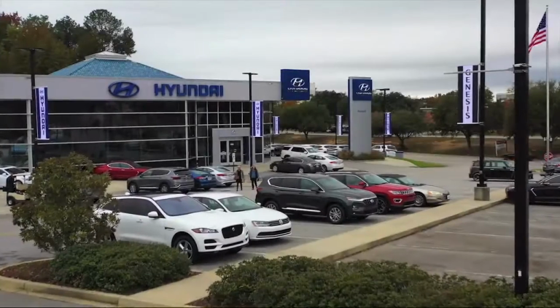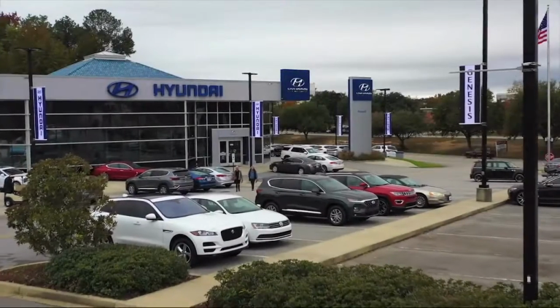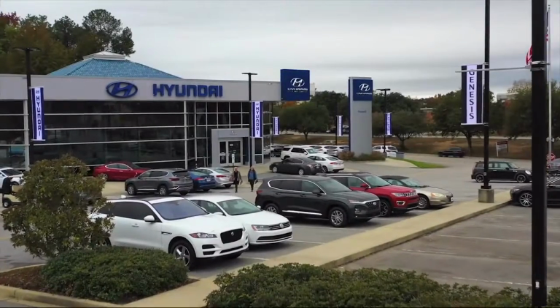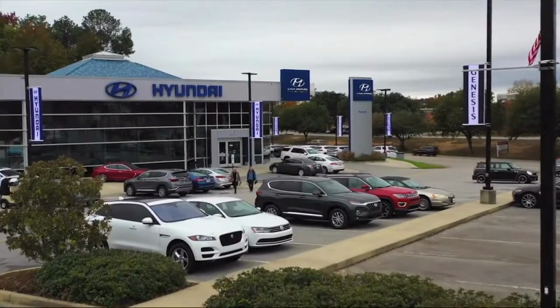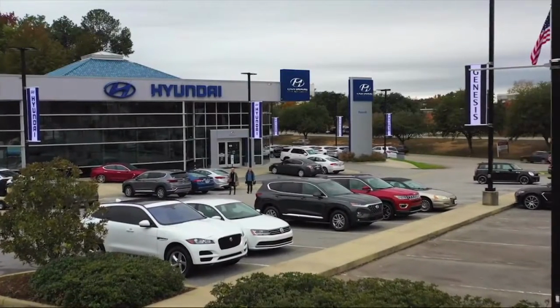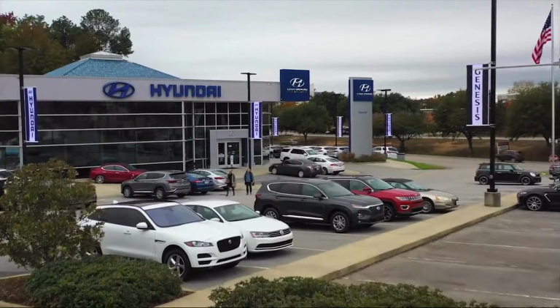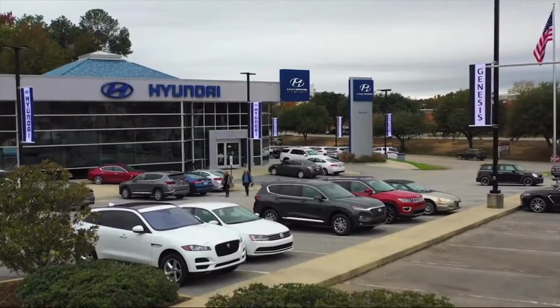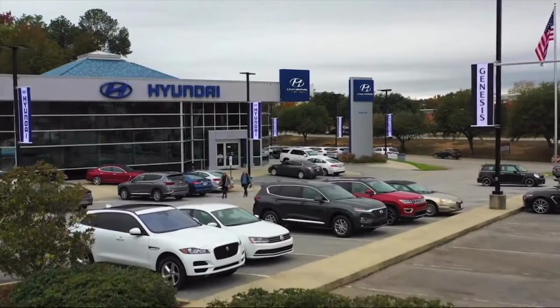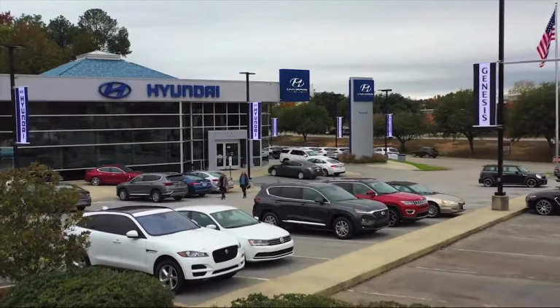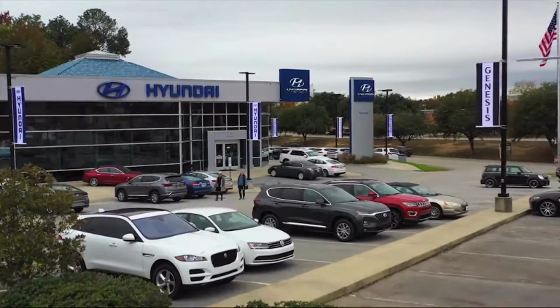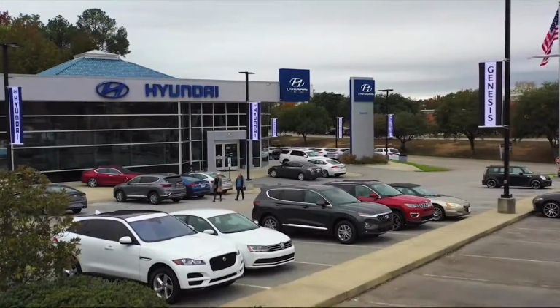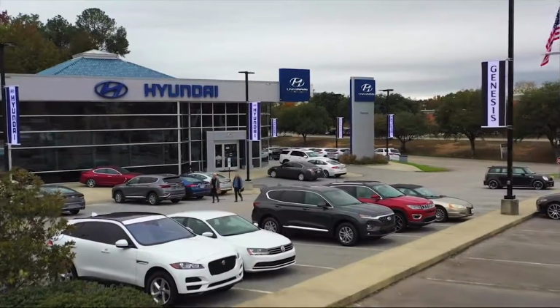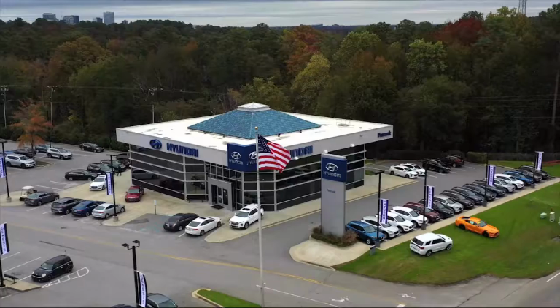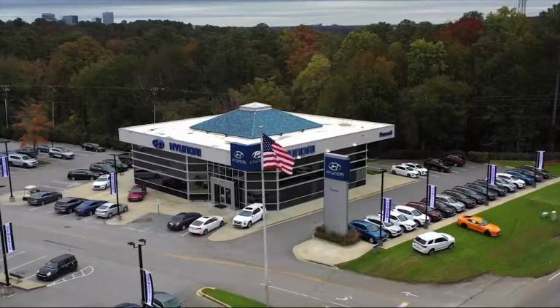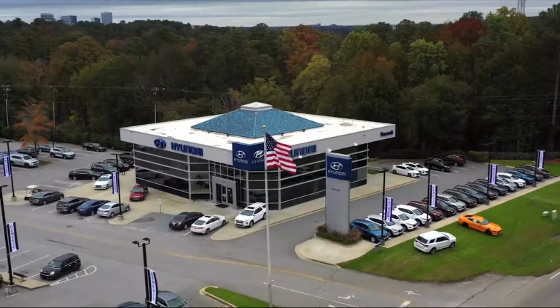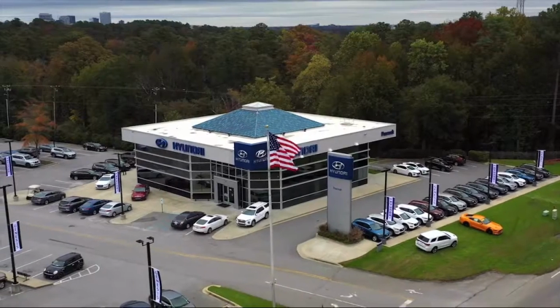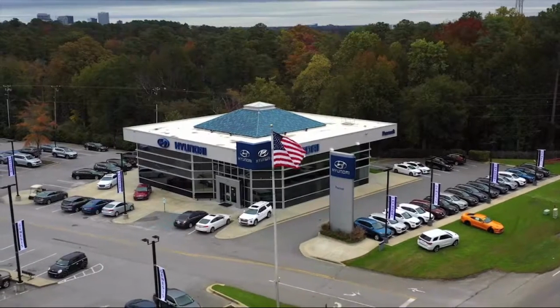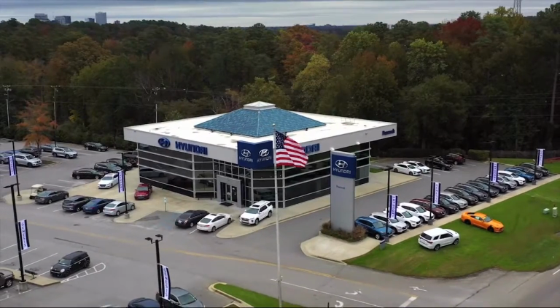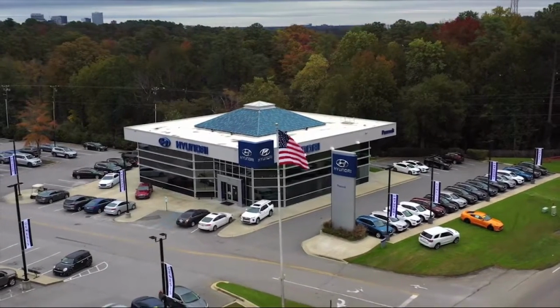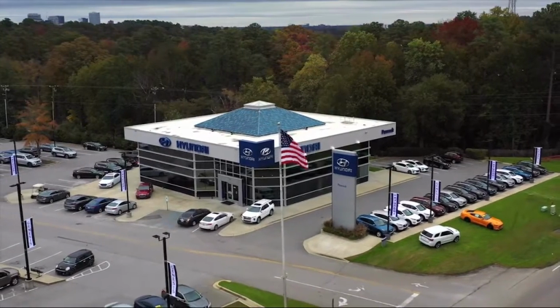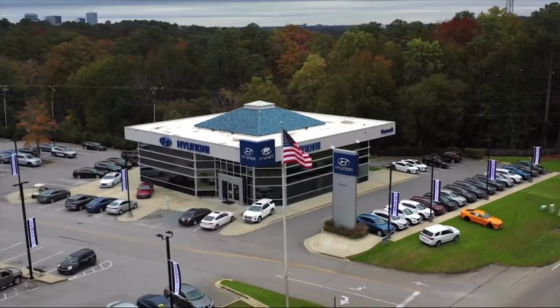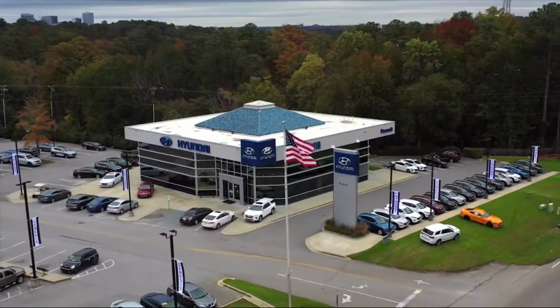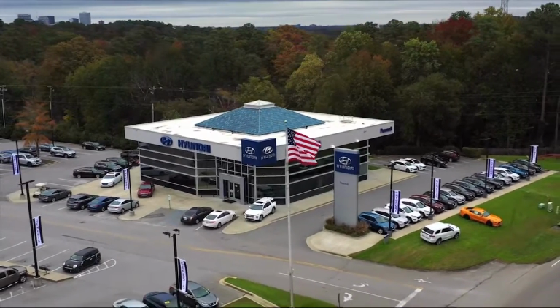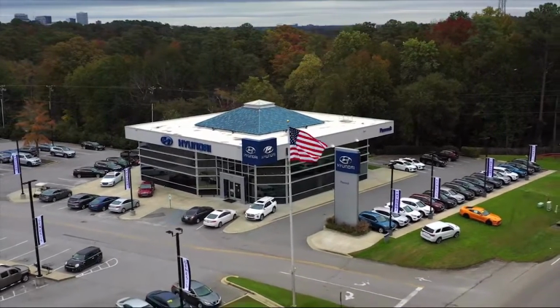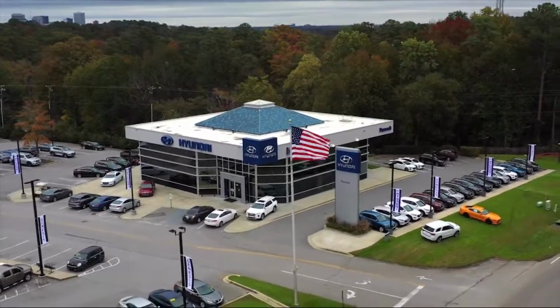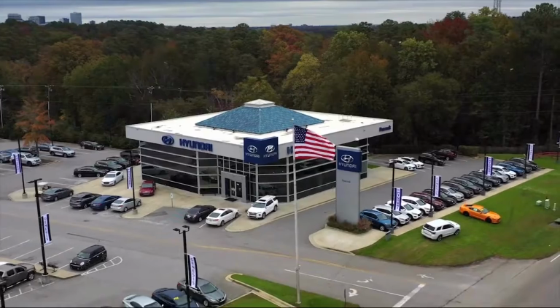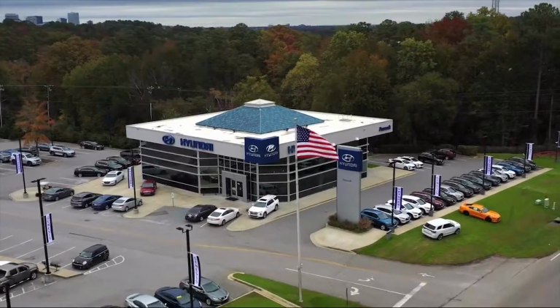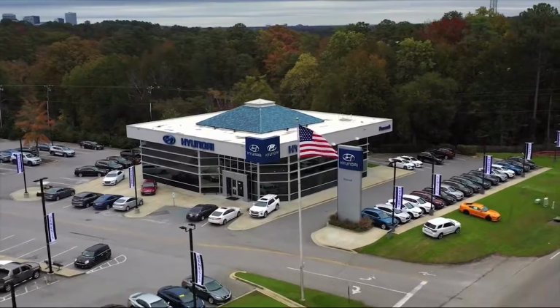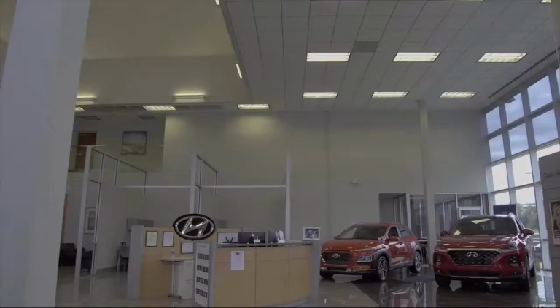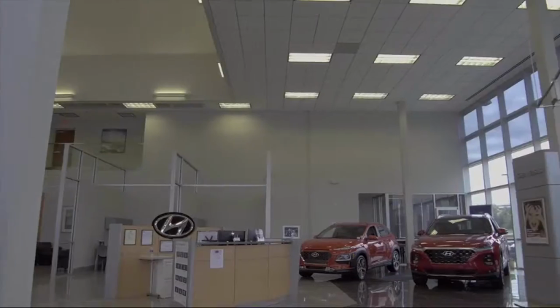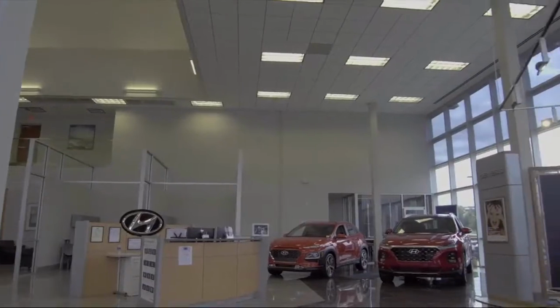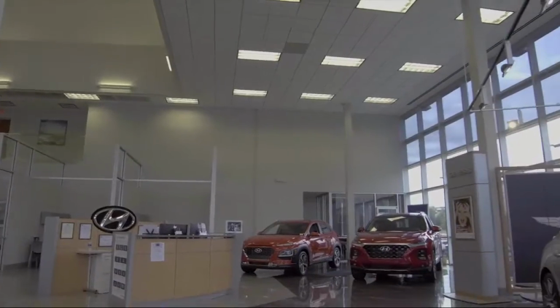Welcome to Peacock Hyundai Columbia, and here's a look at another one of our great vehicles from our extensive inventory.